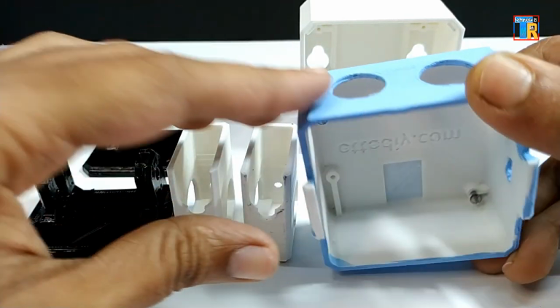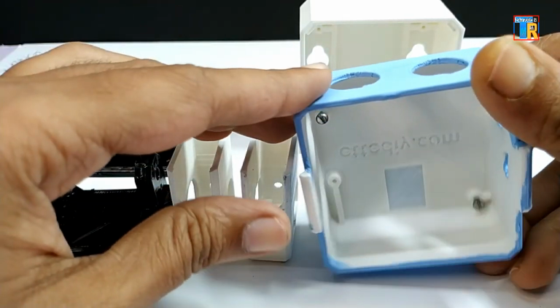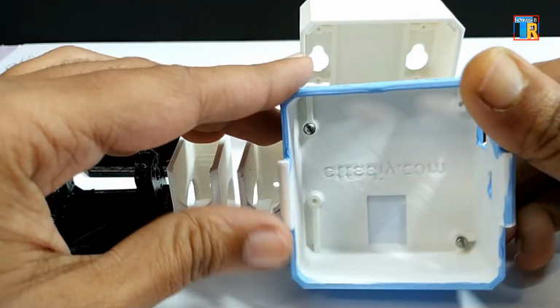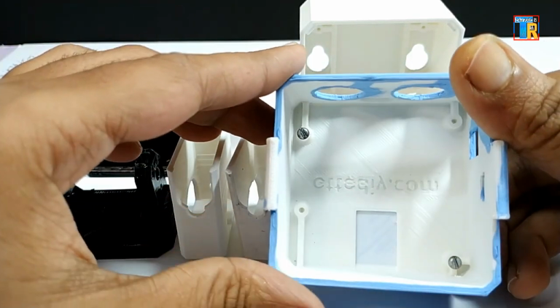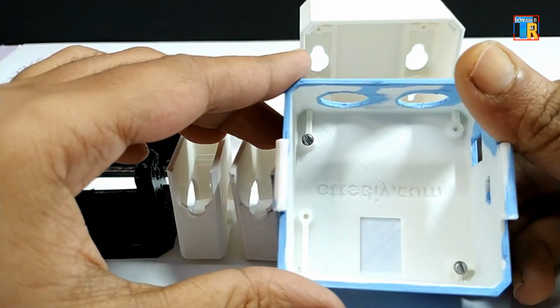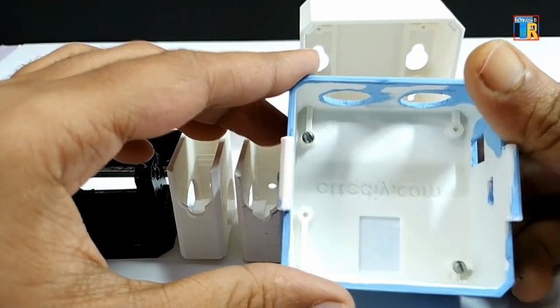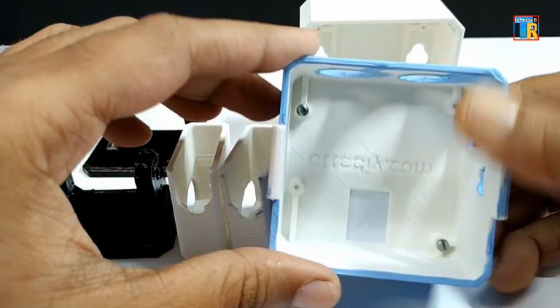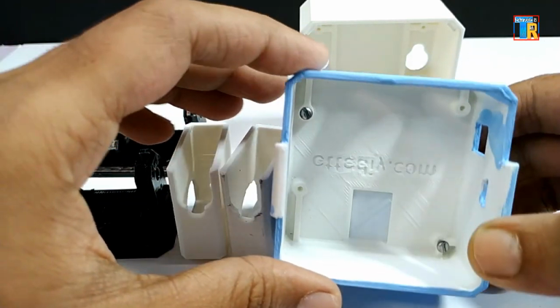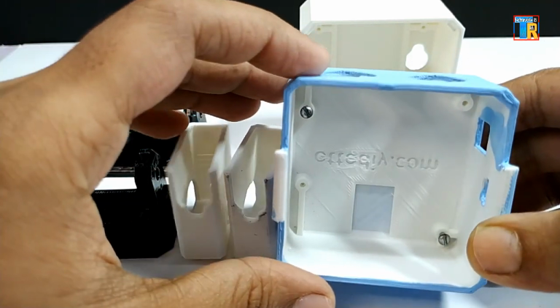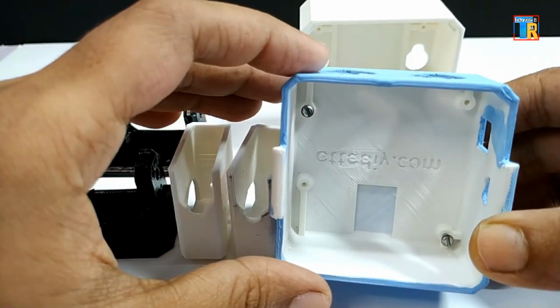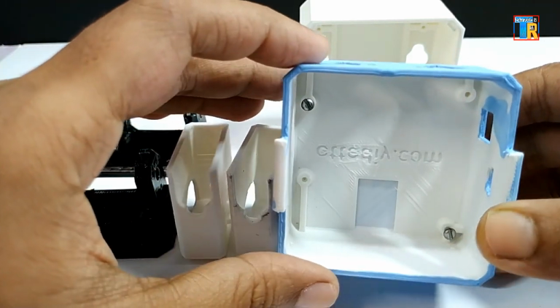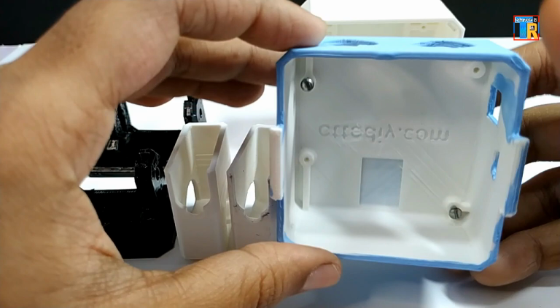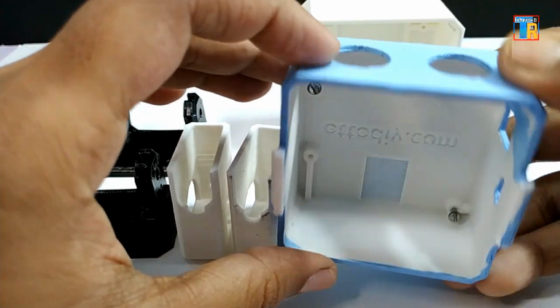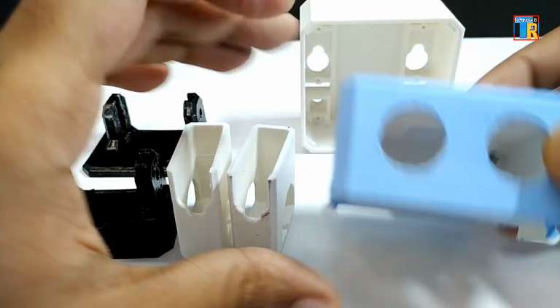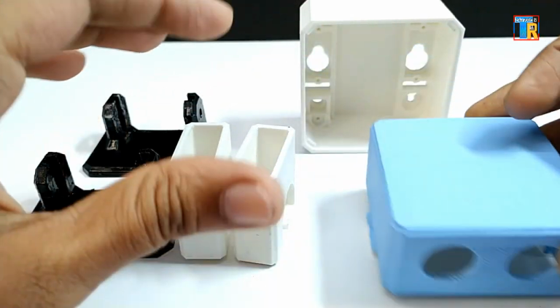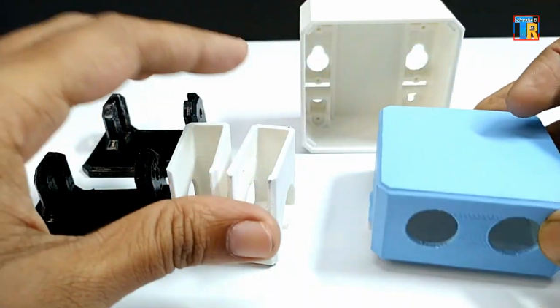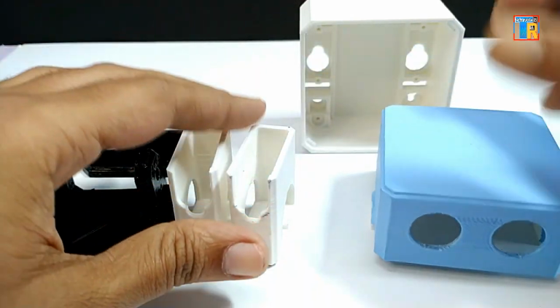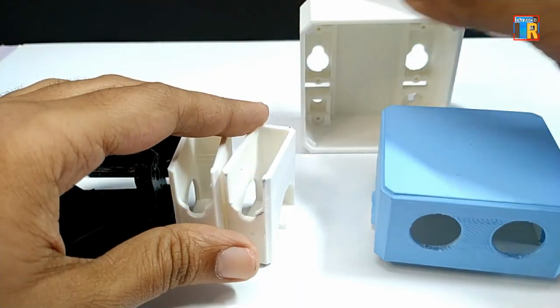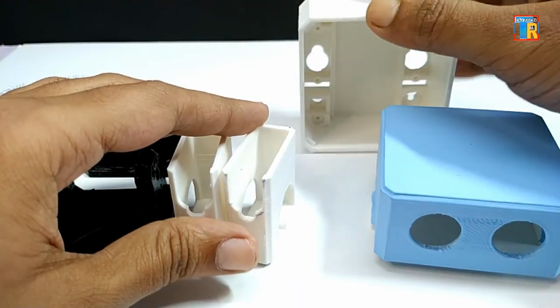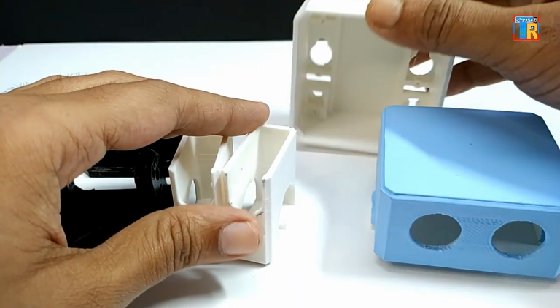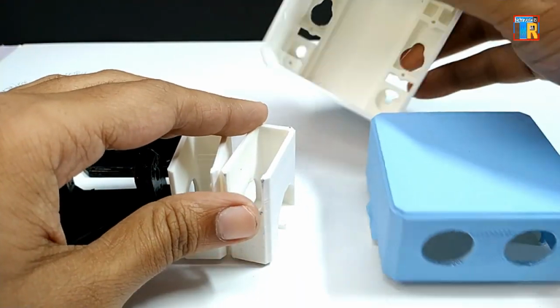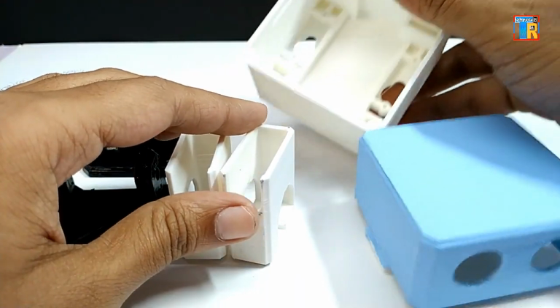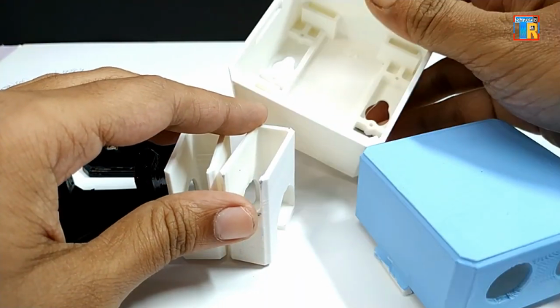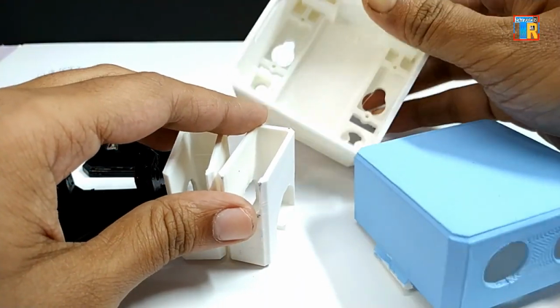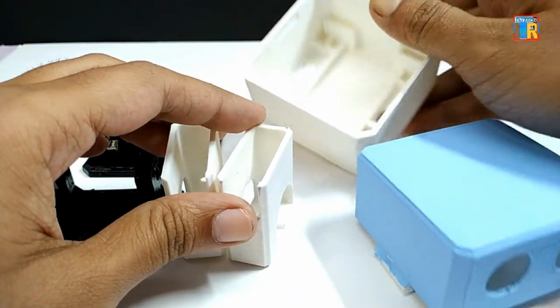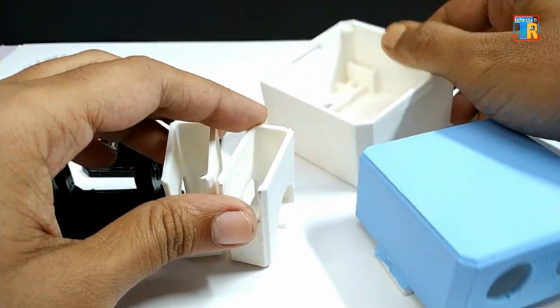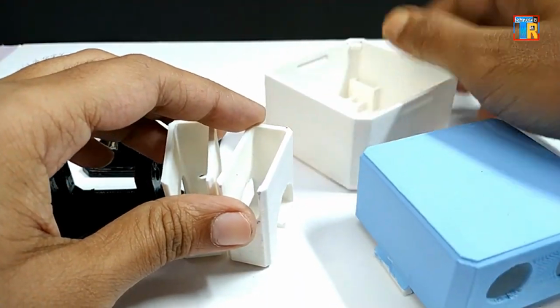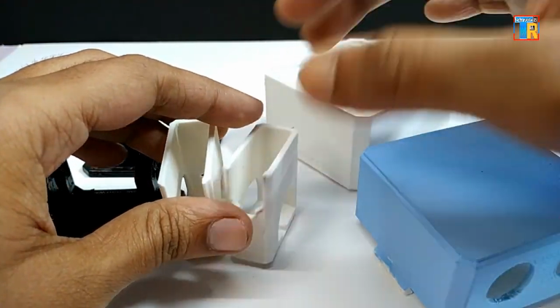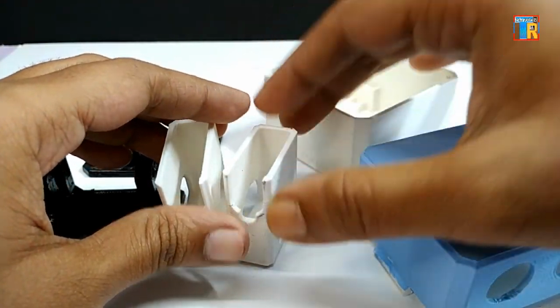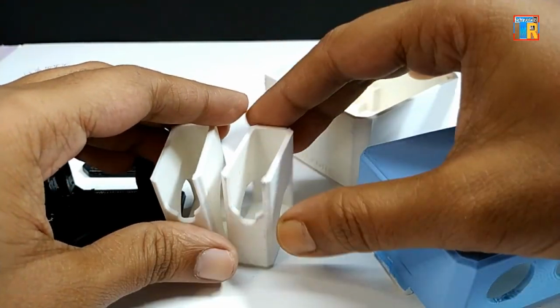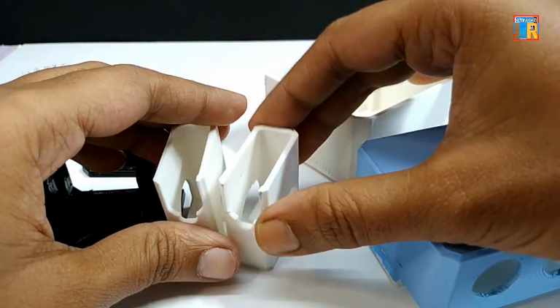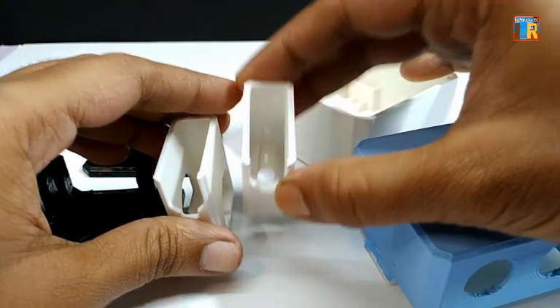After the print is completed, I applied some color on the white PLA to improve its look.